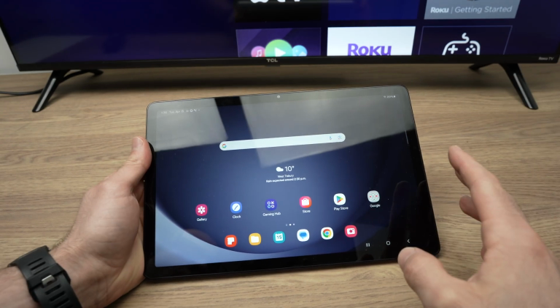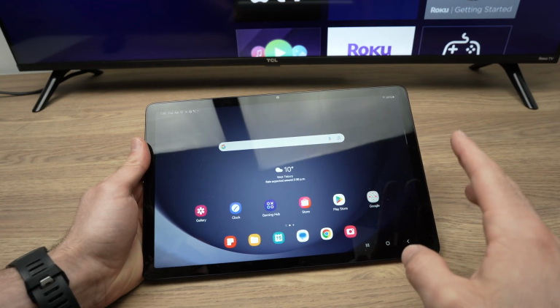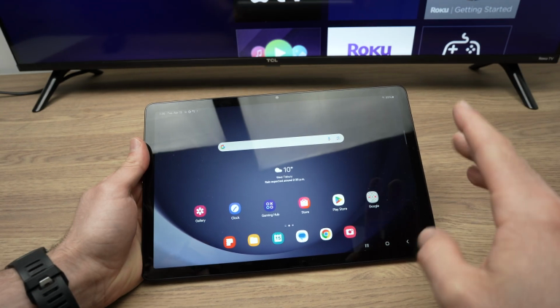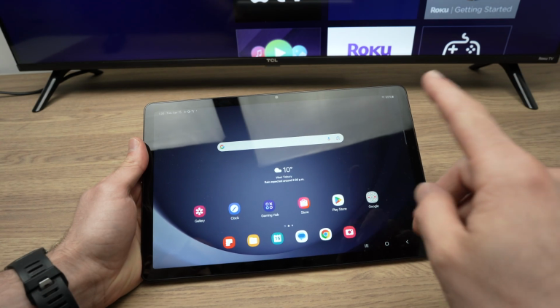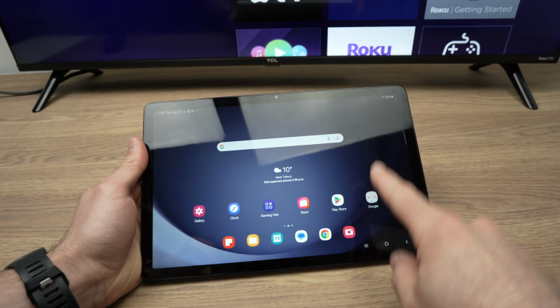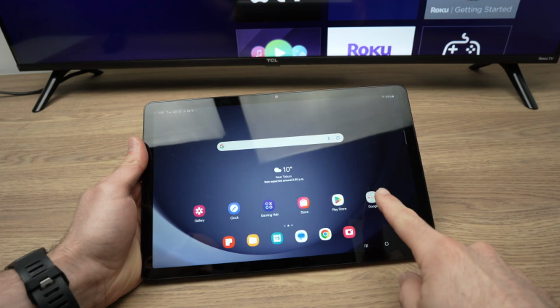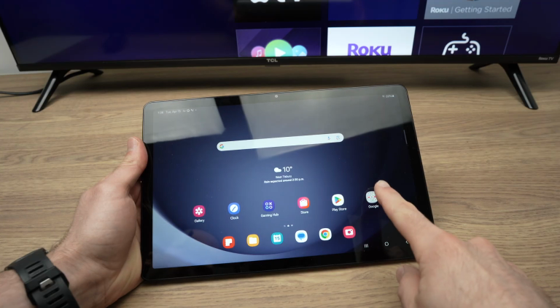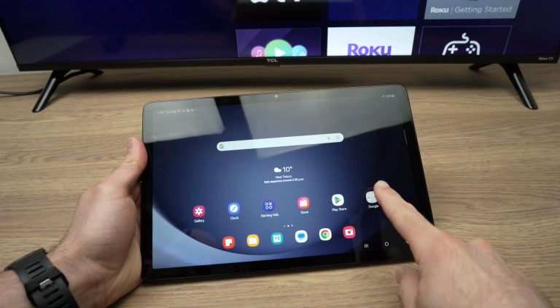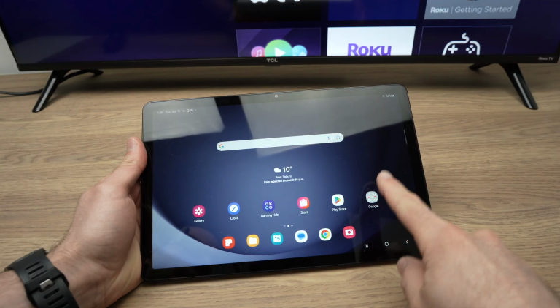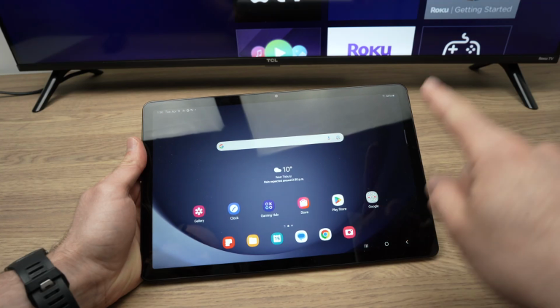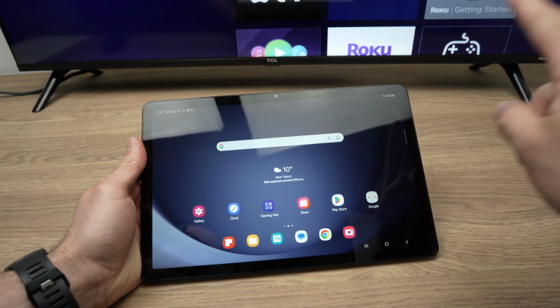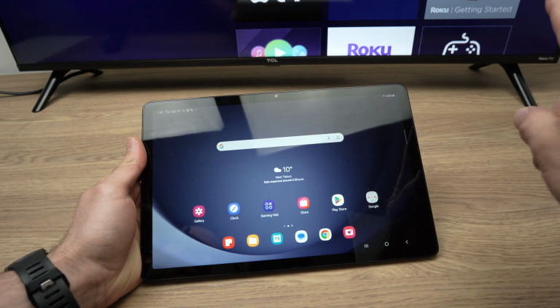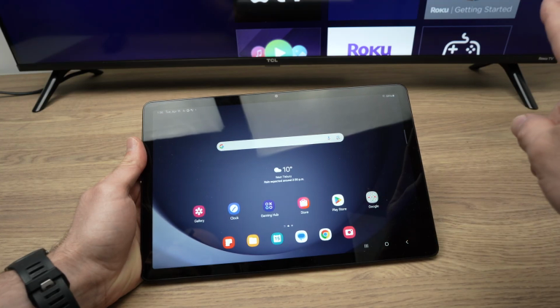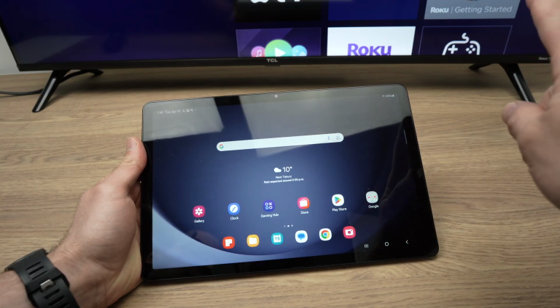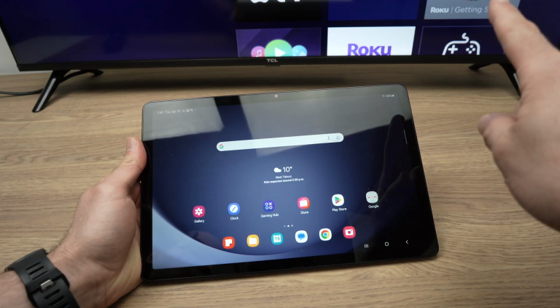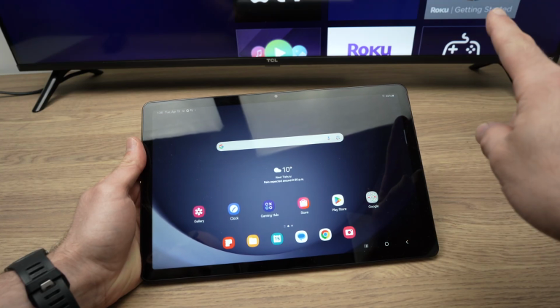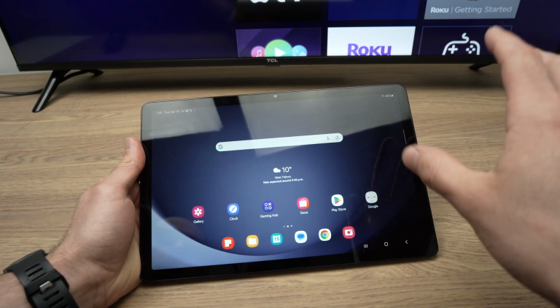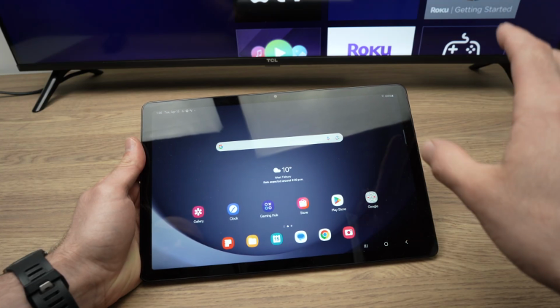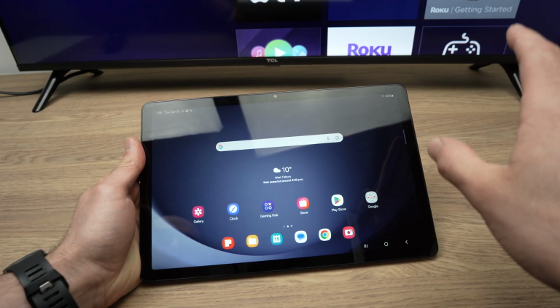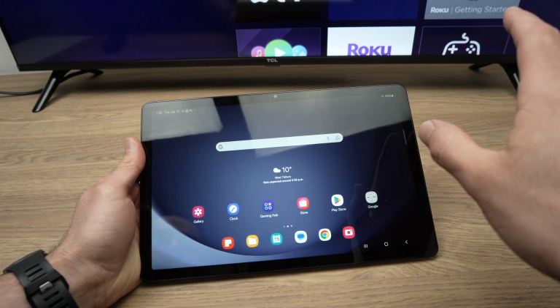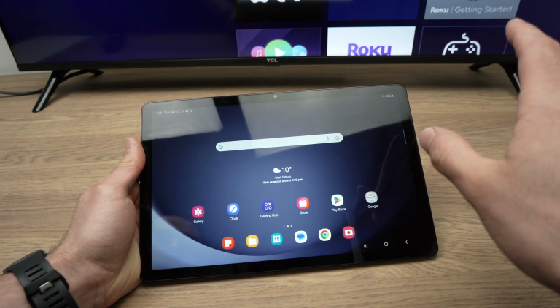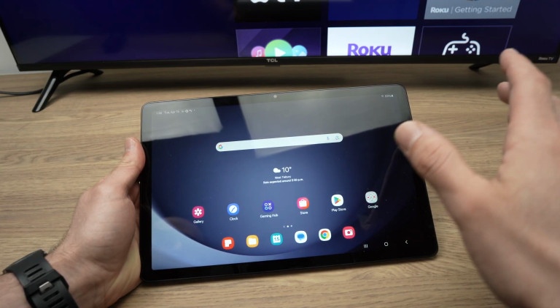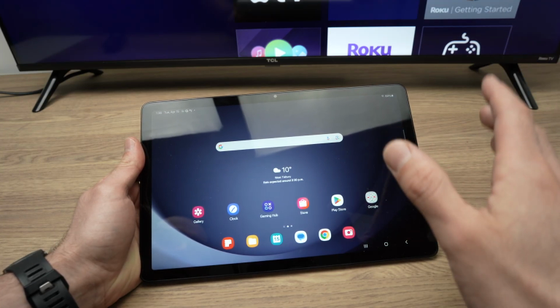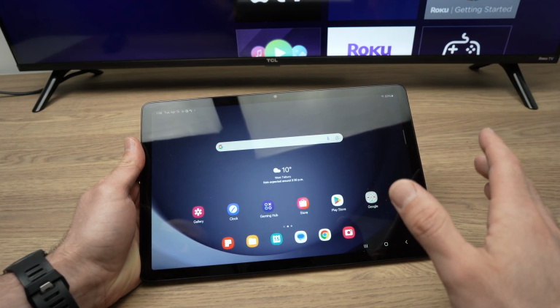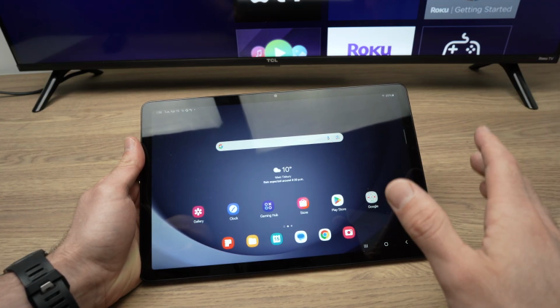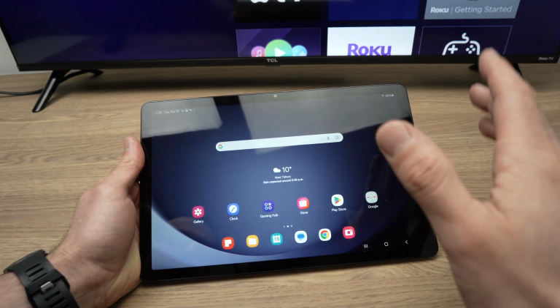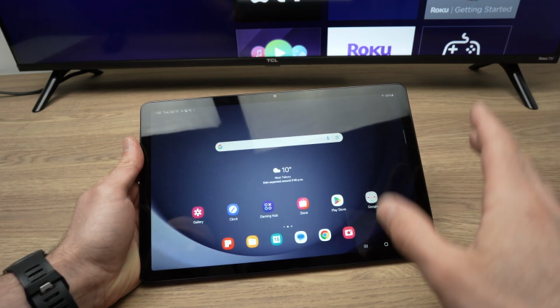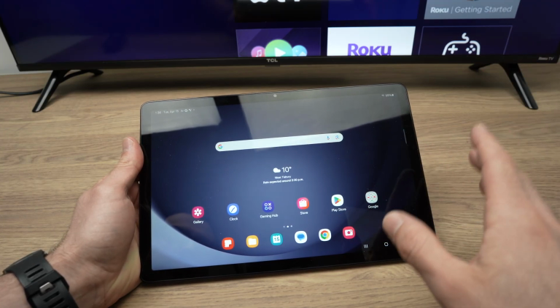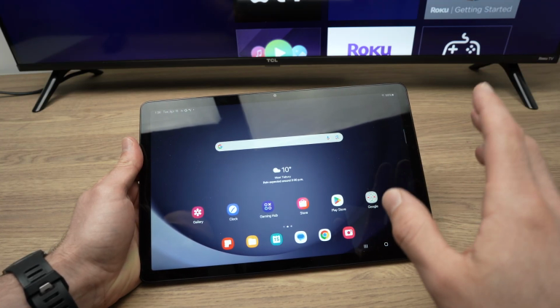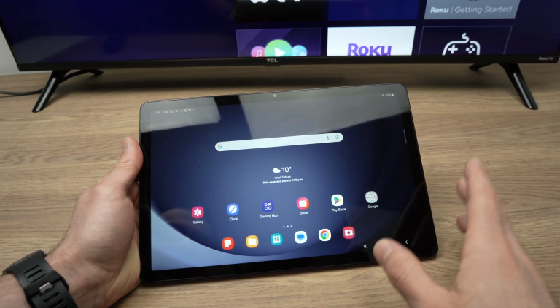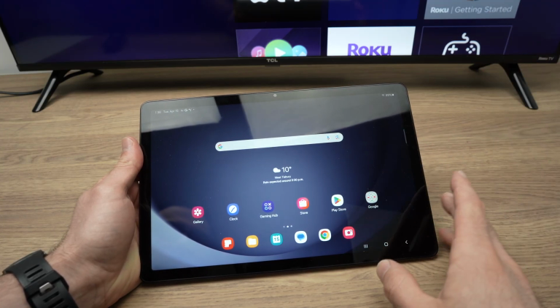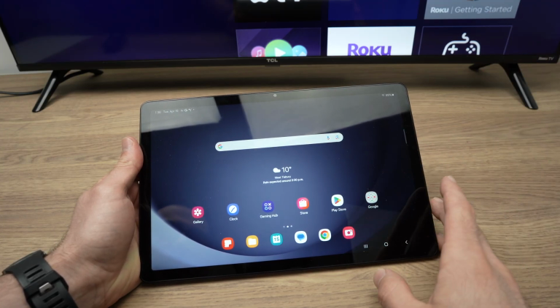First of all, make sure that your Tab and the TV are both connected to the same Wi-Fi network.